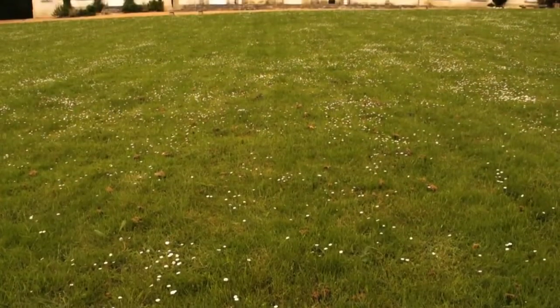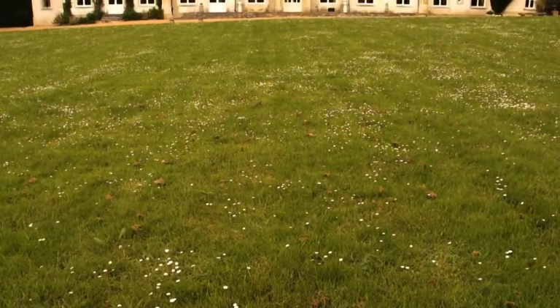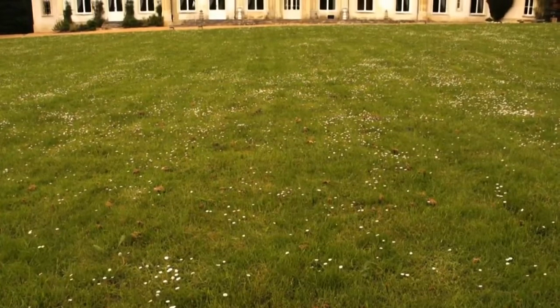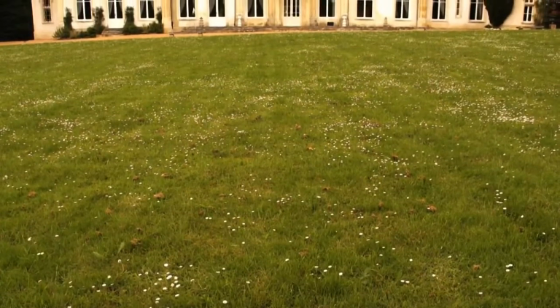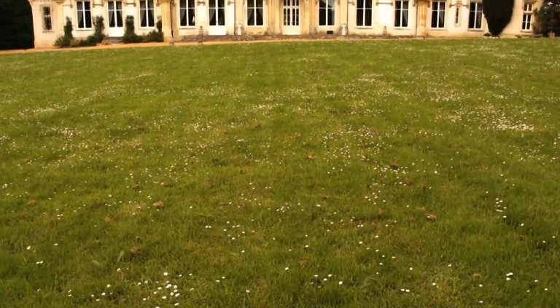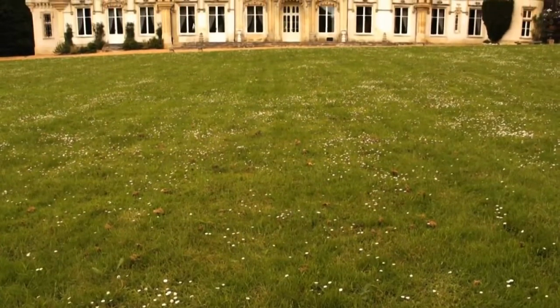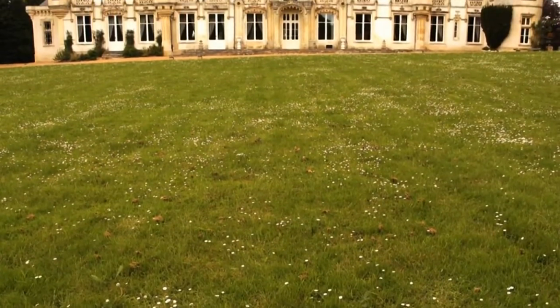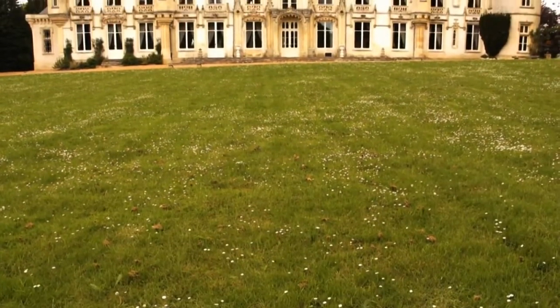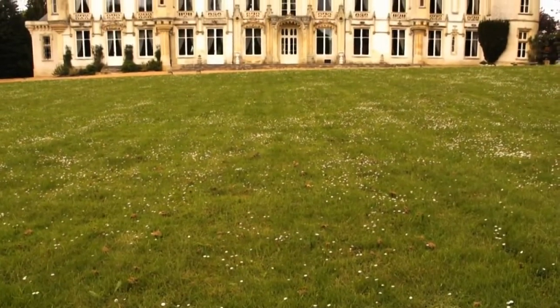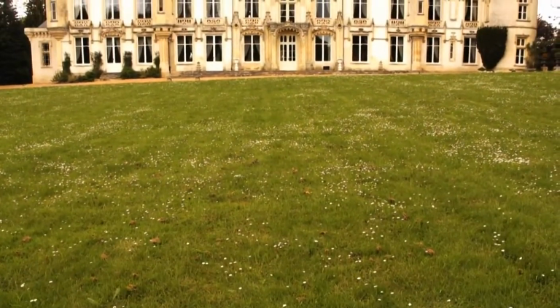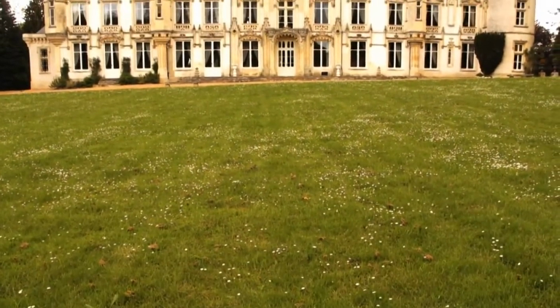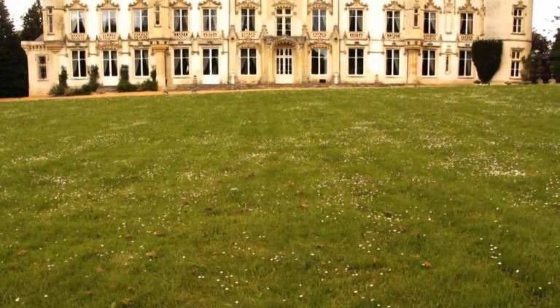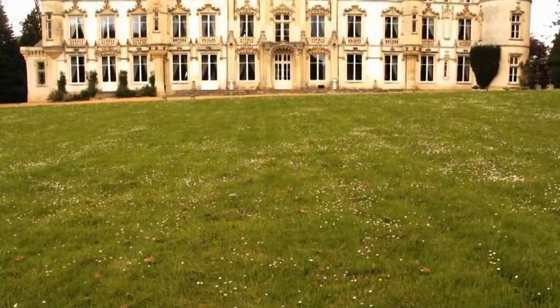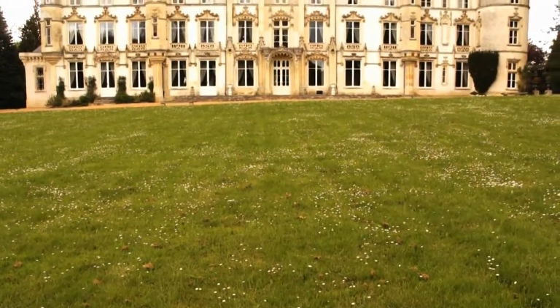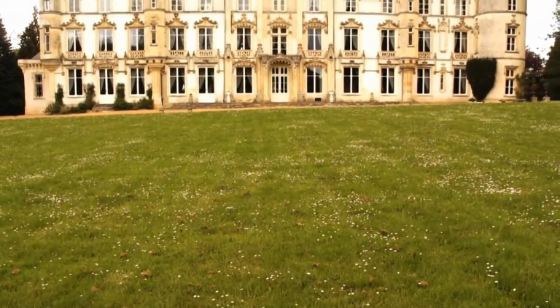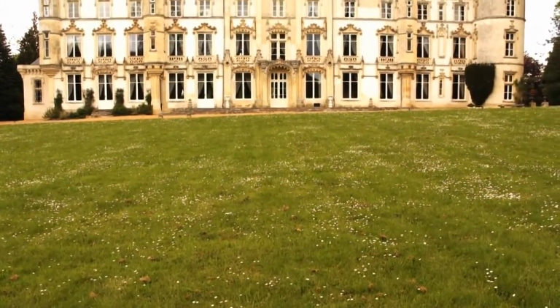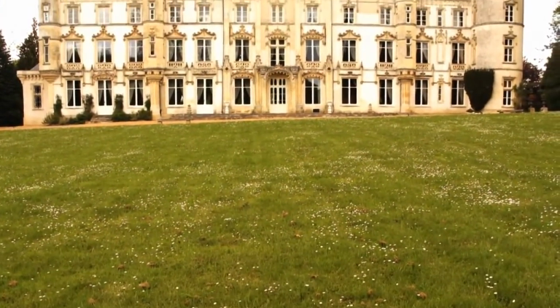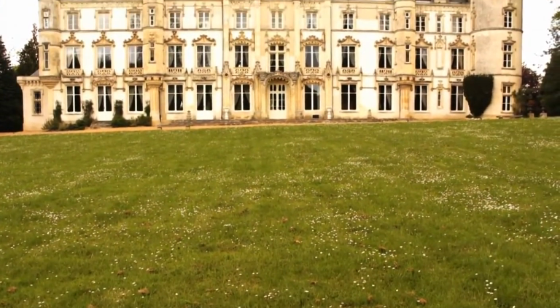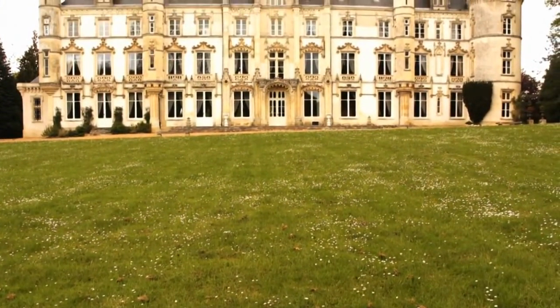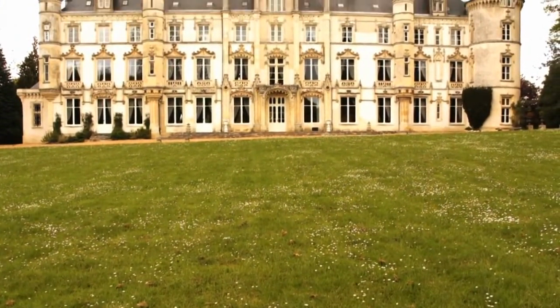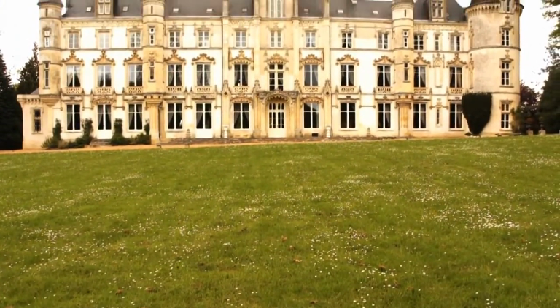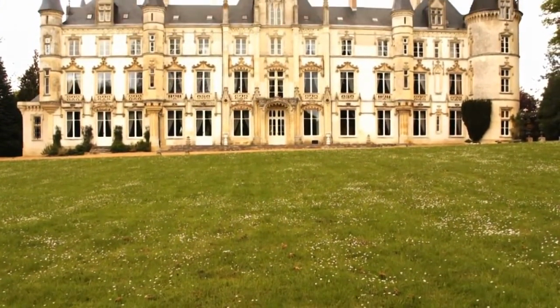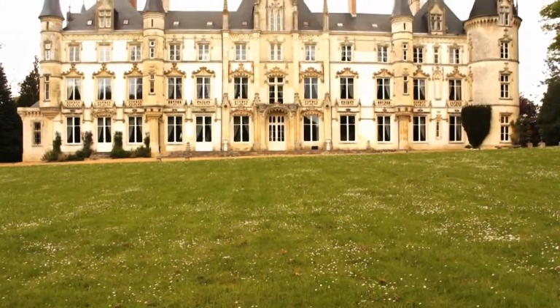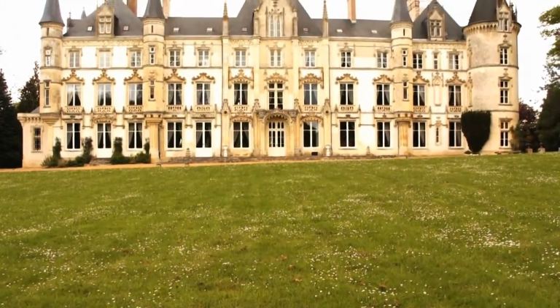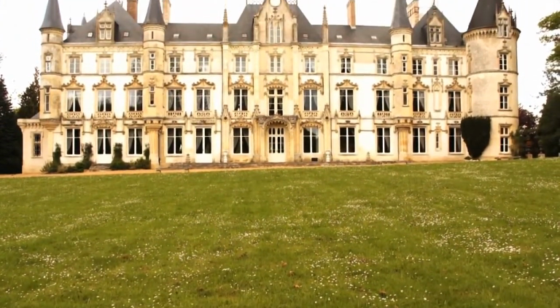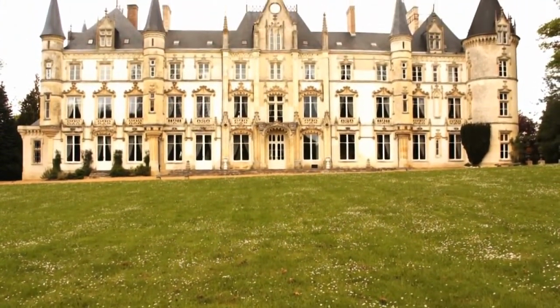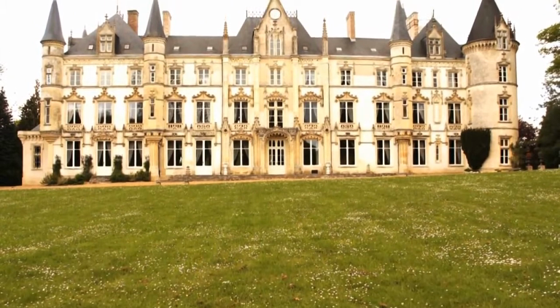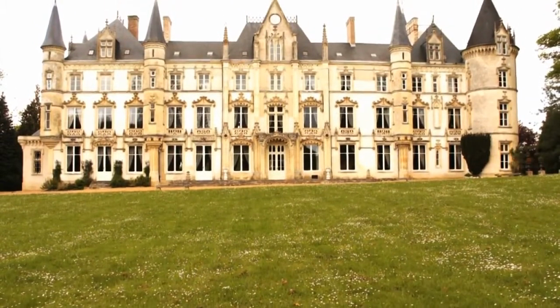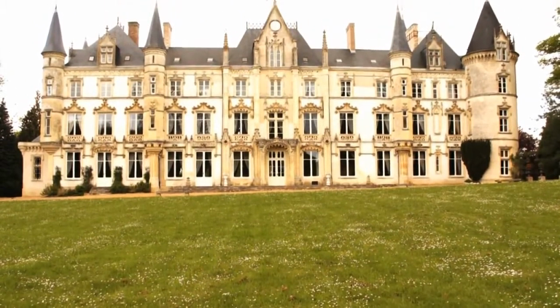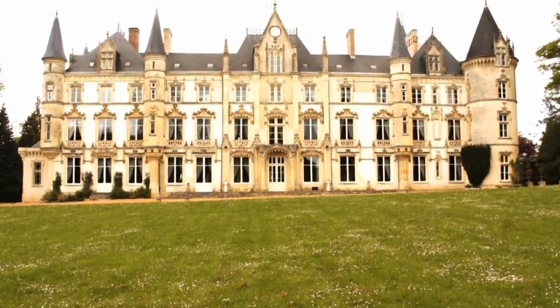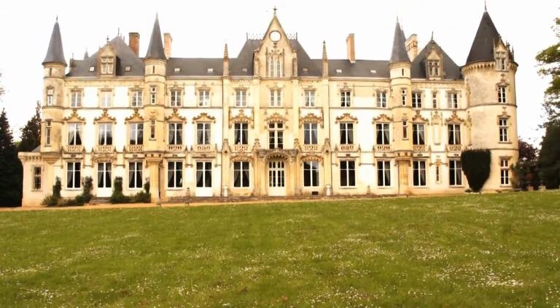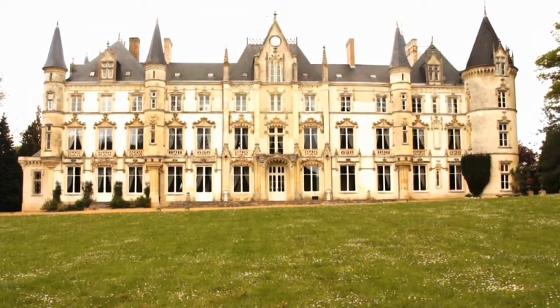The price for this extraordinary chateau is 21 million euros, including agency fees.